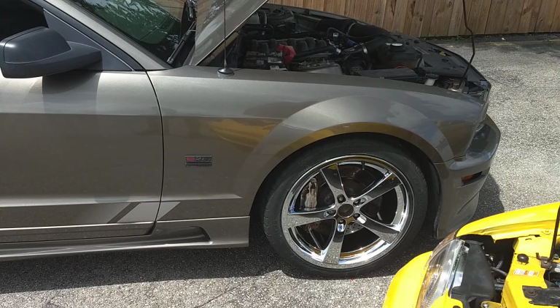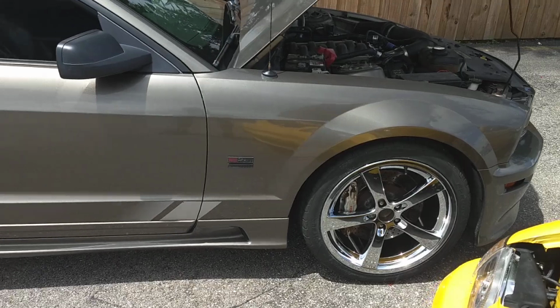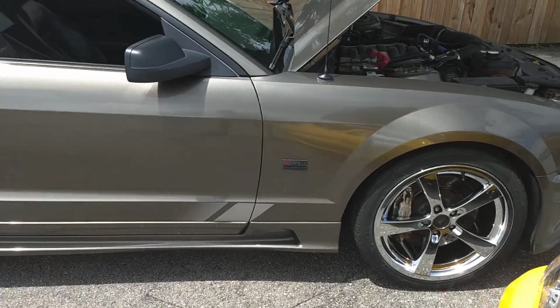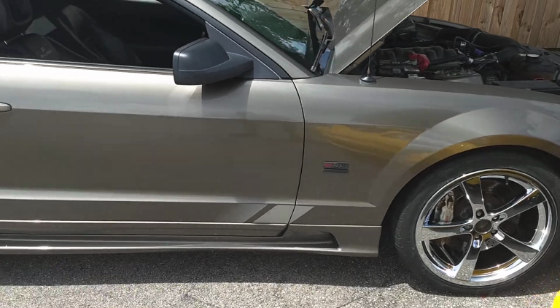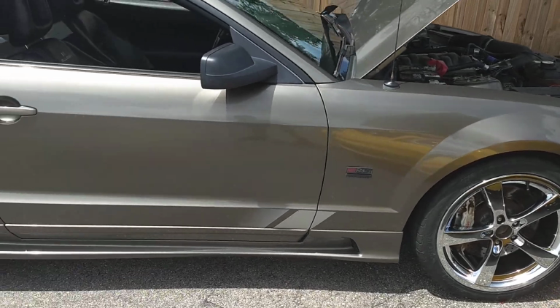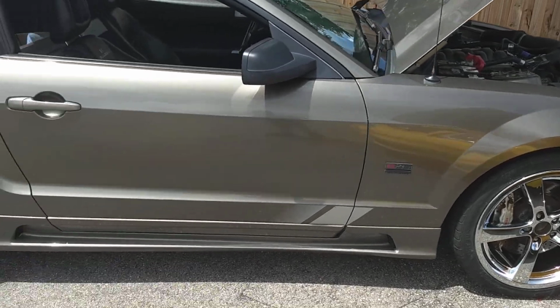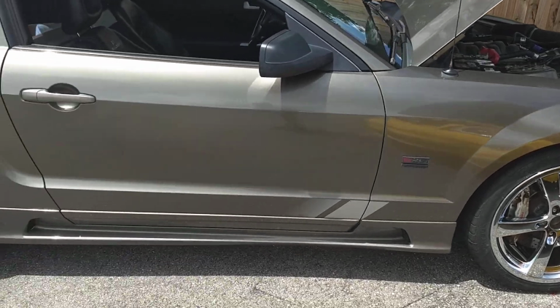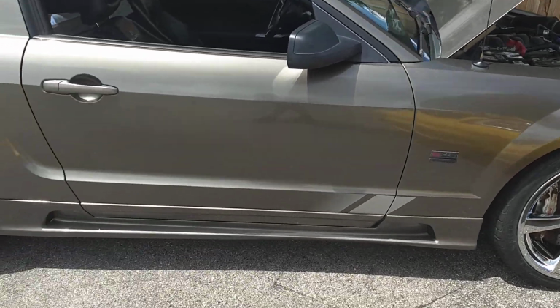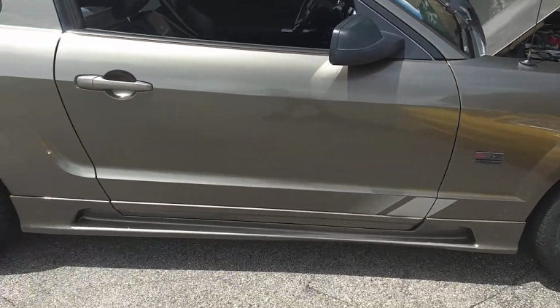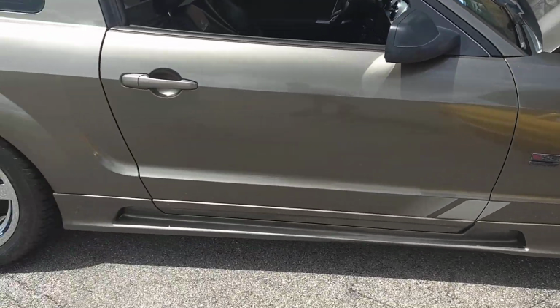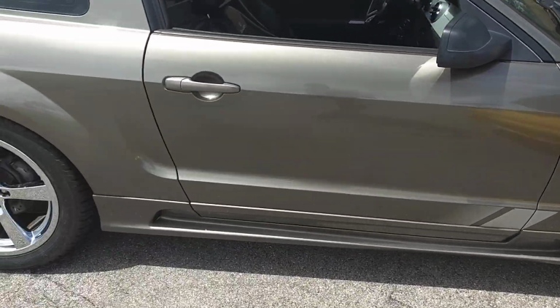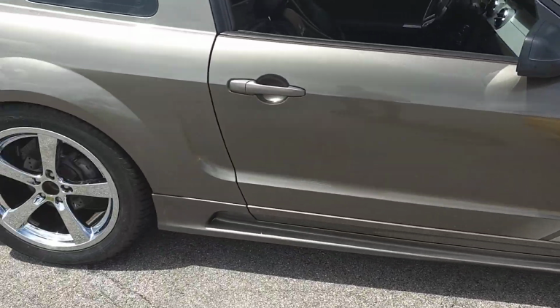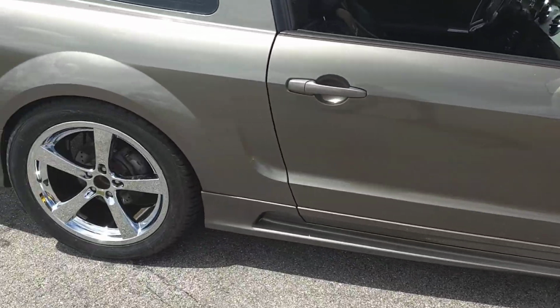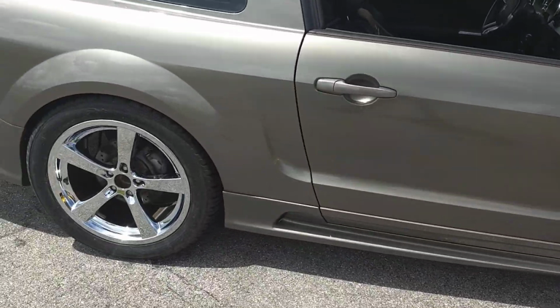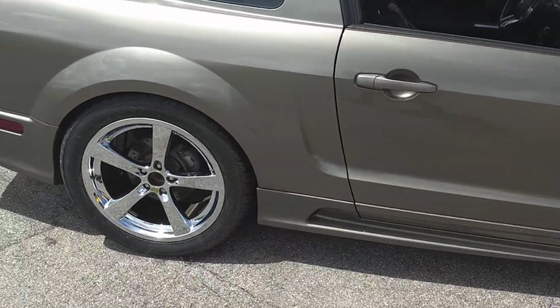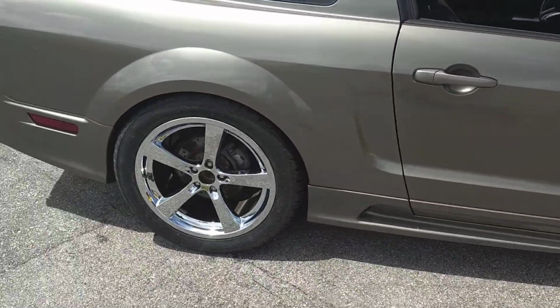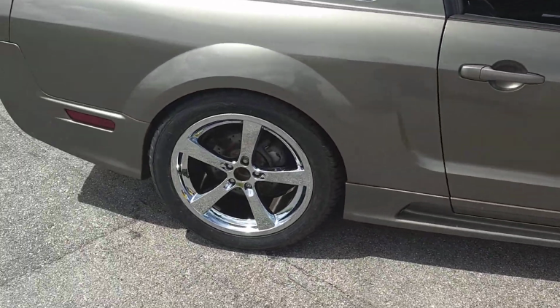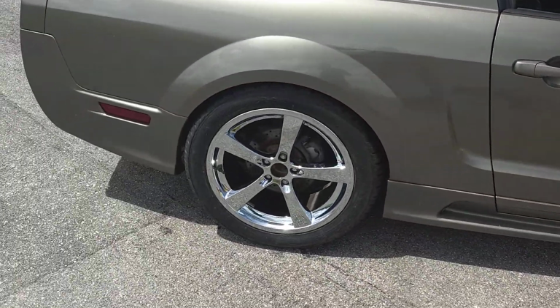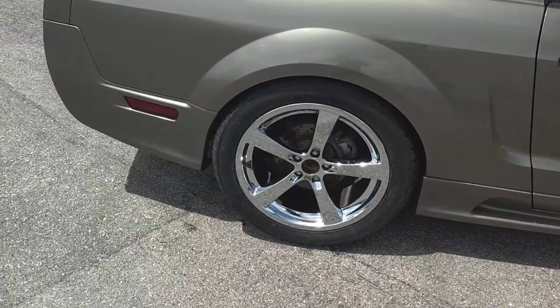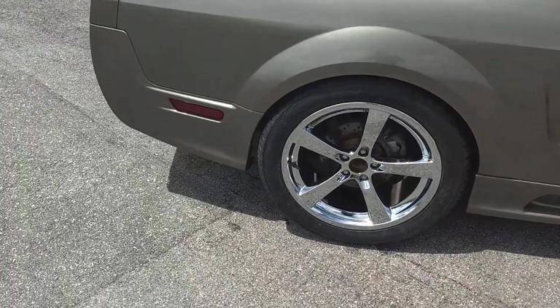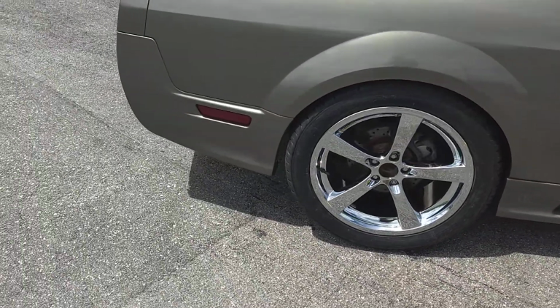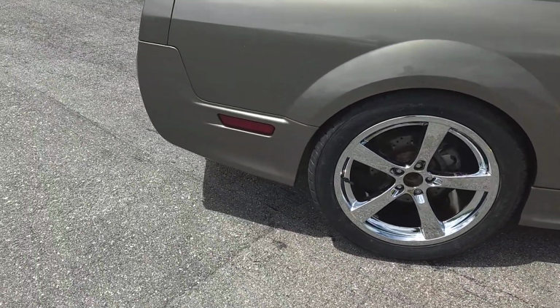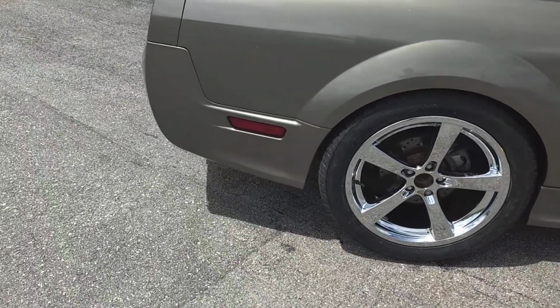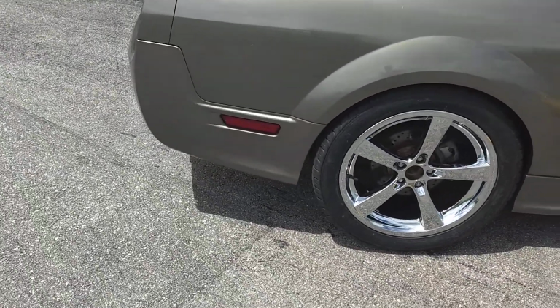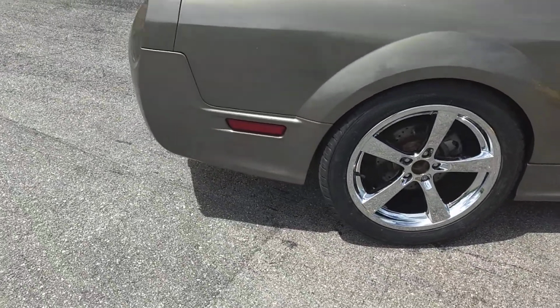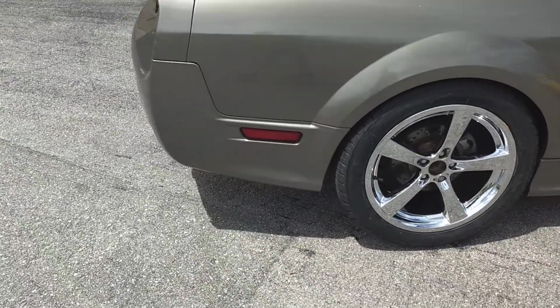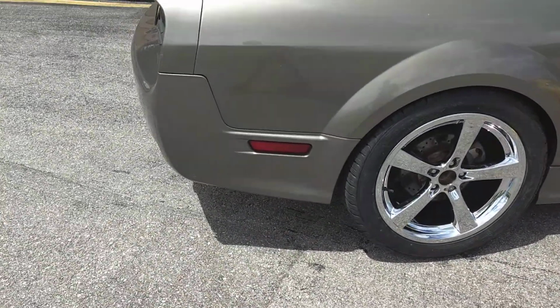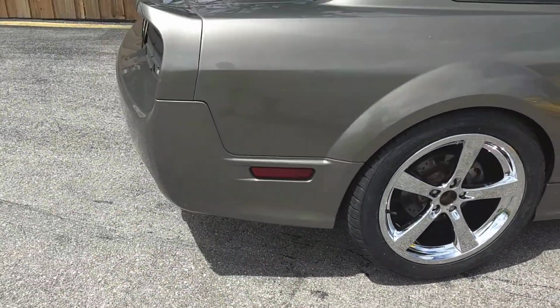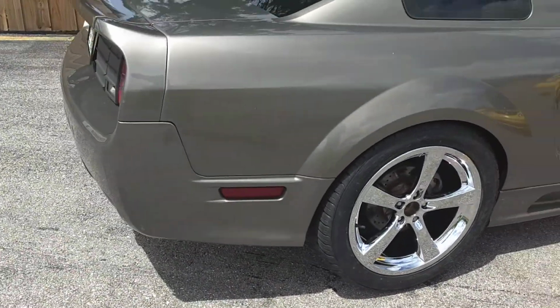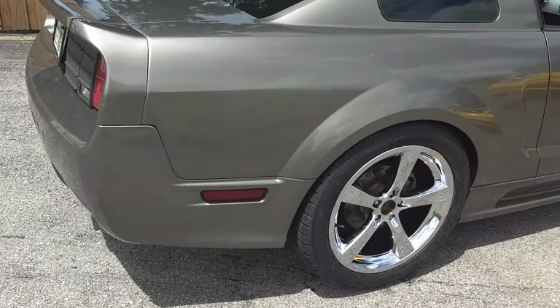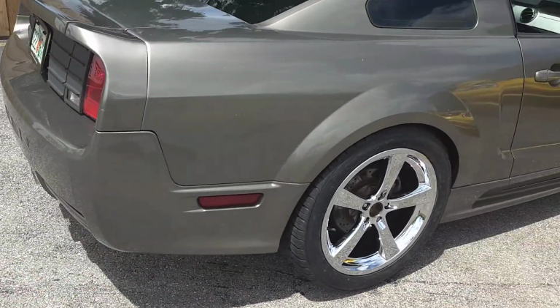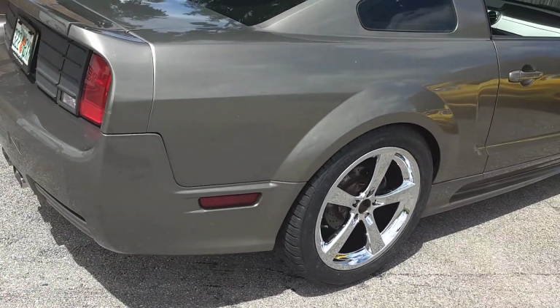My 2005 Saleen Coyote Swap, Ghost Cam Tune in it.